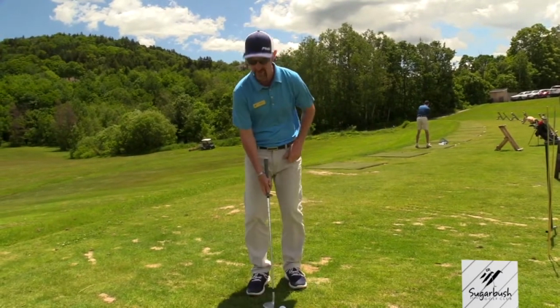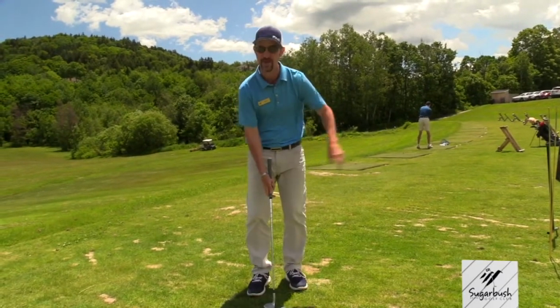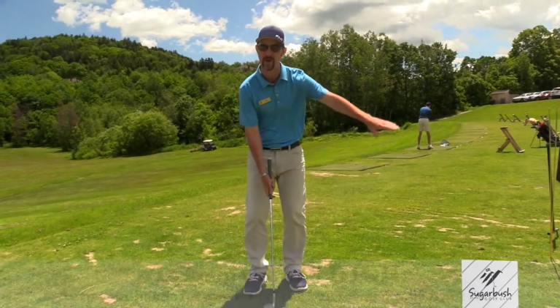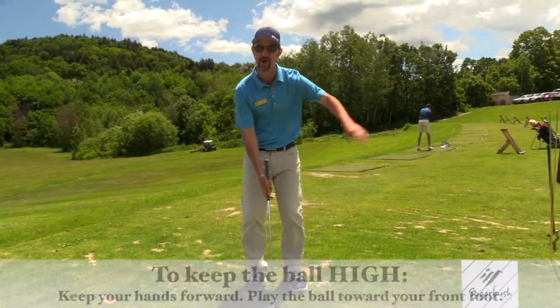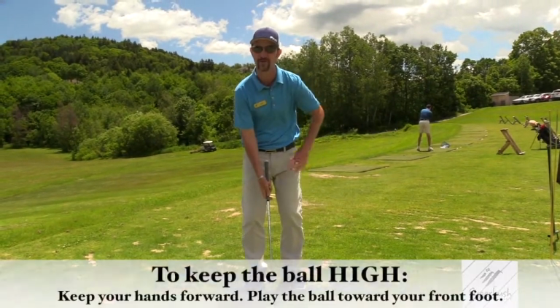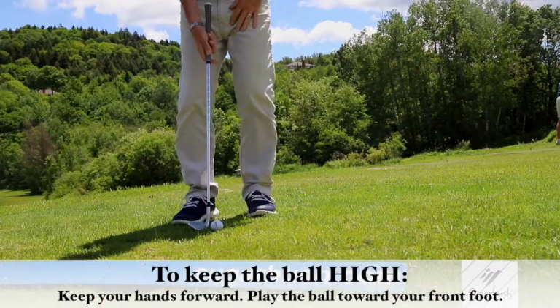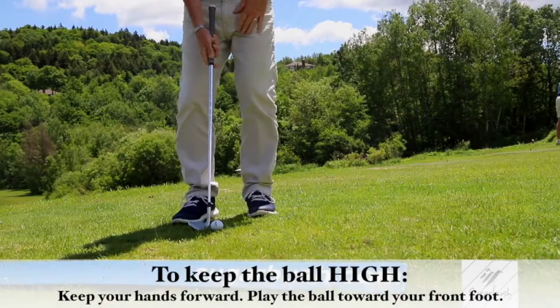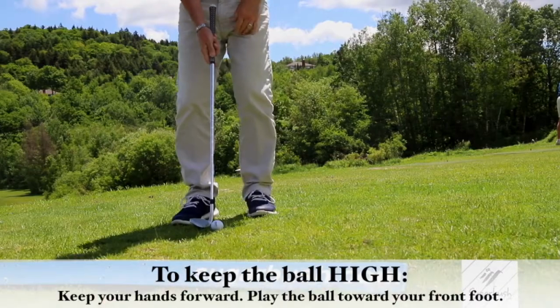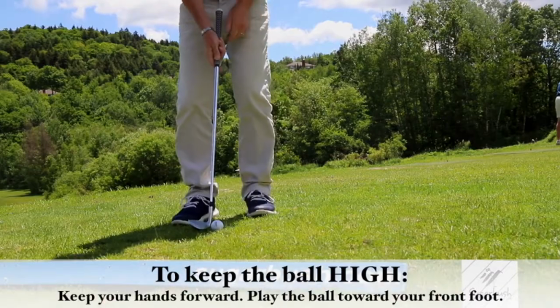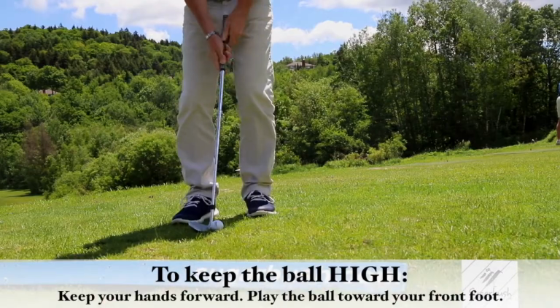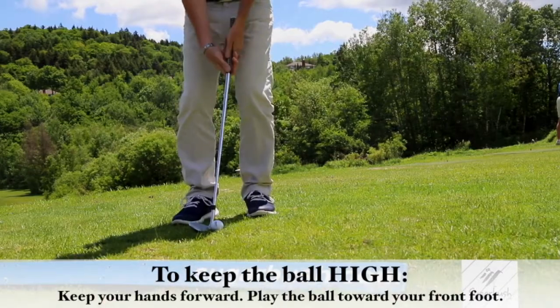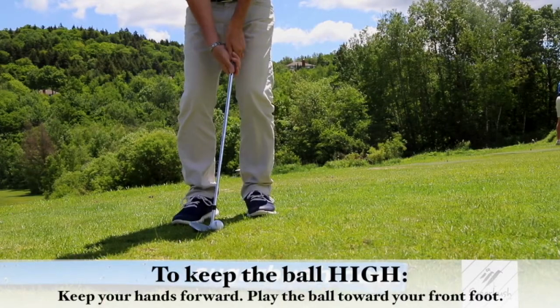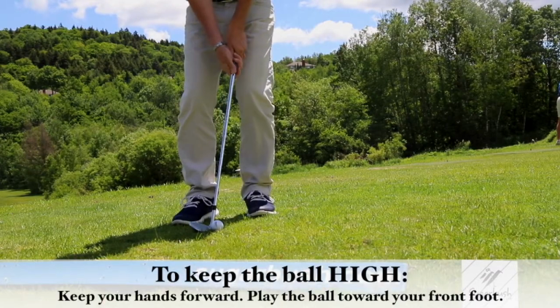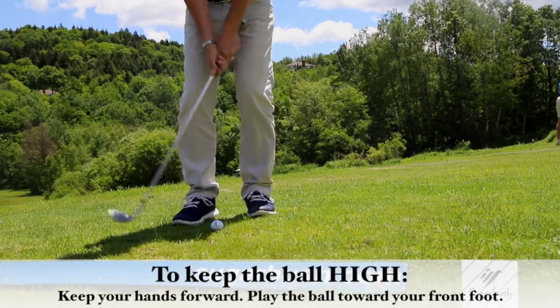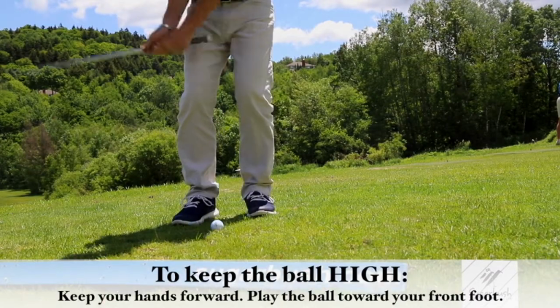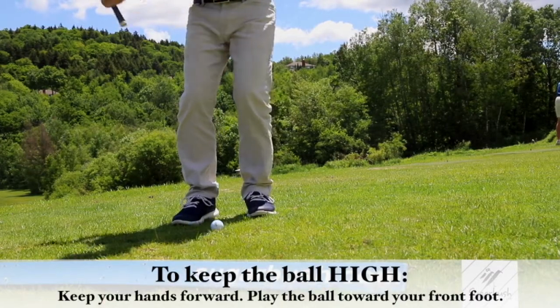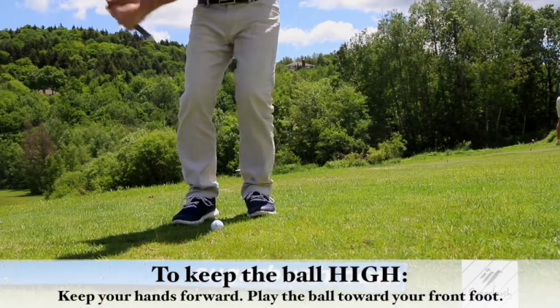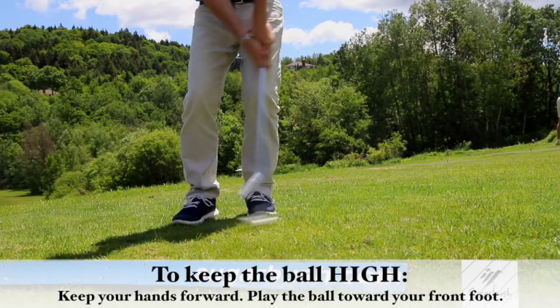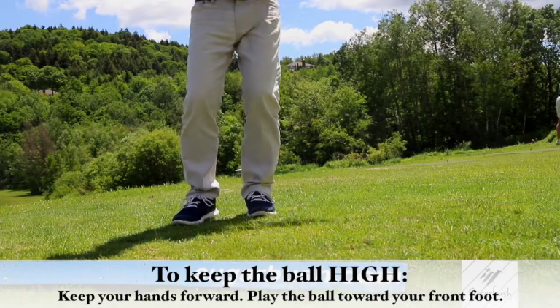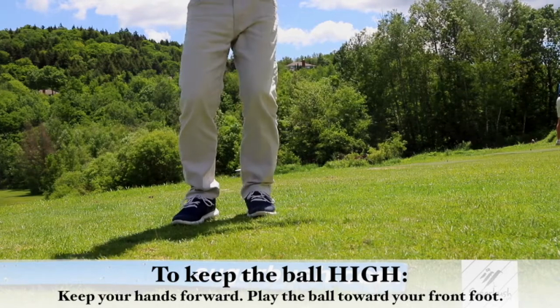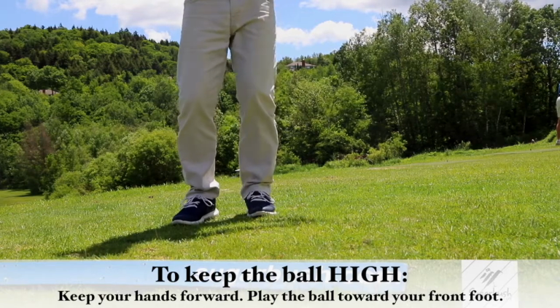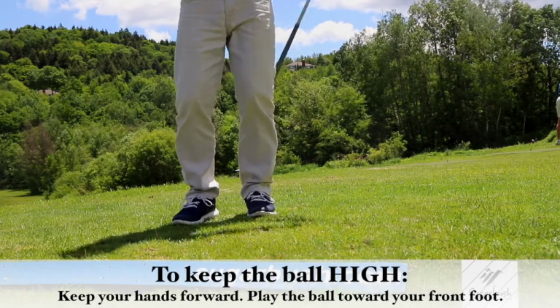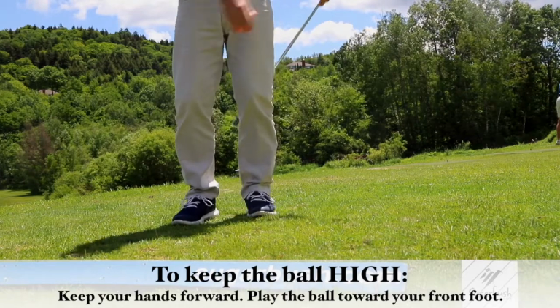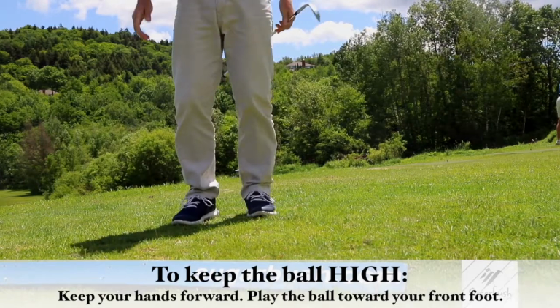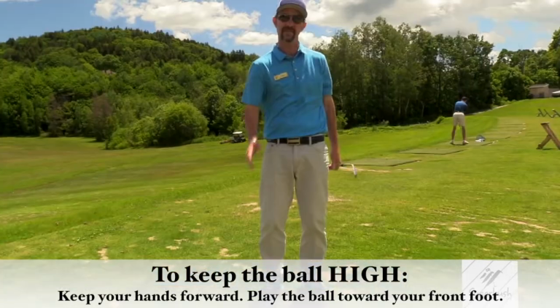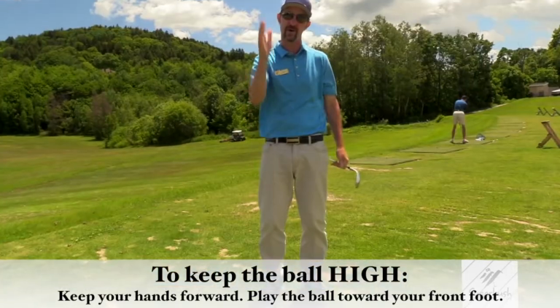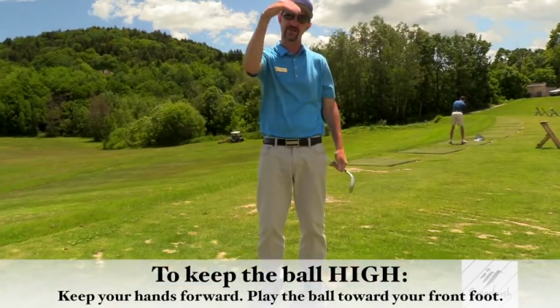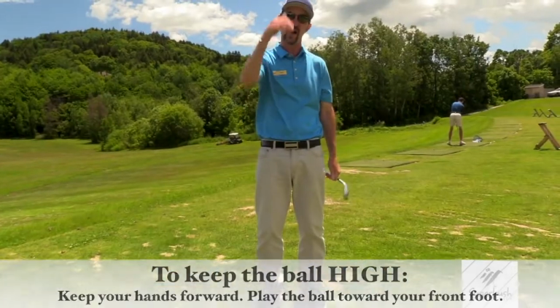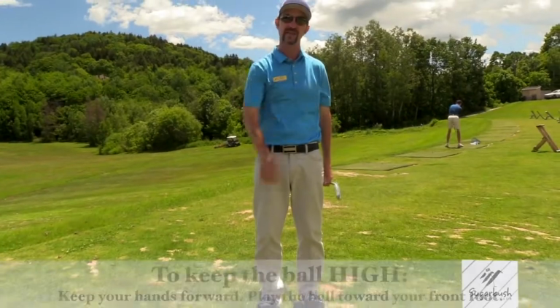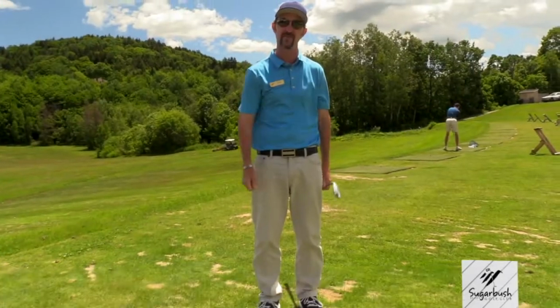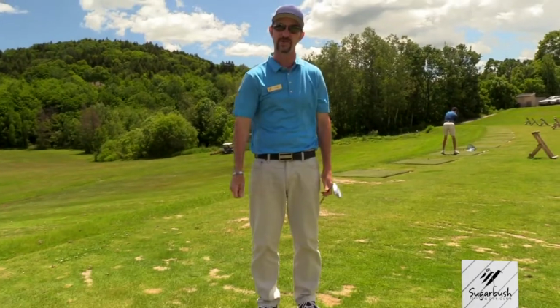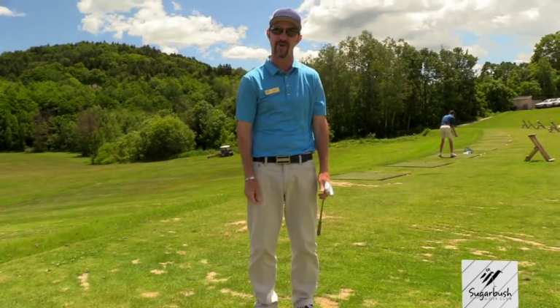except that you play the ball off your front foot, then don't move your body. And if you do that, the ball goes high and doesn't run as far.